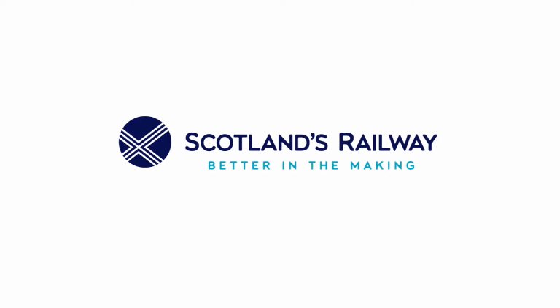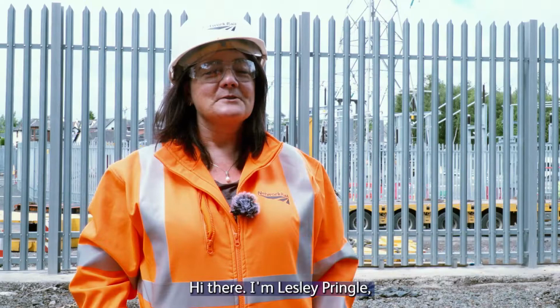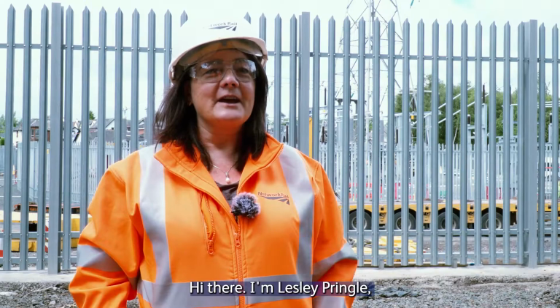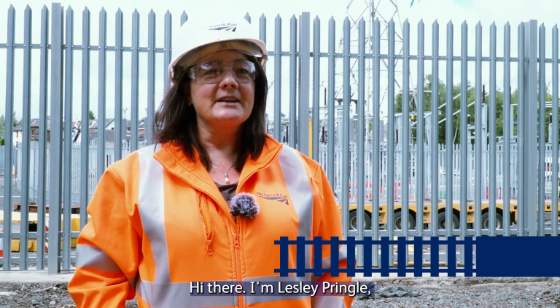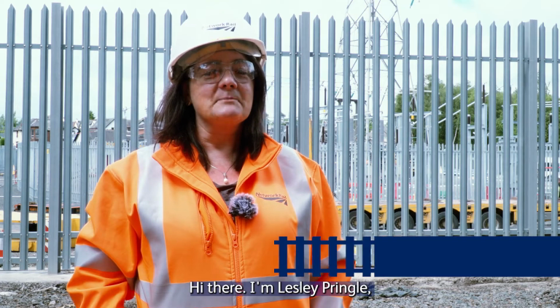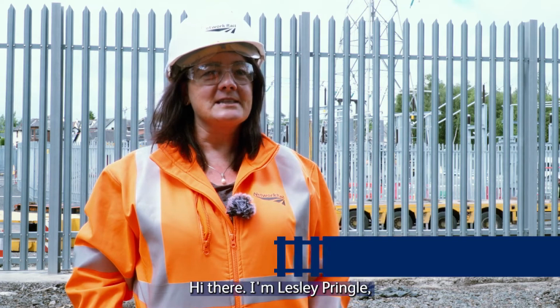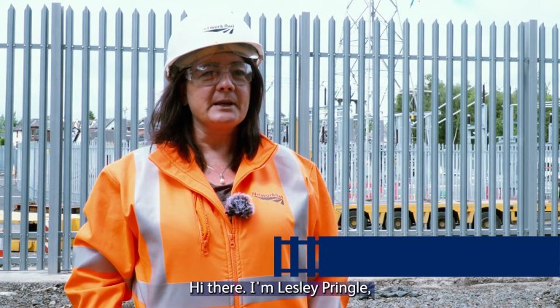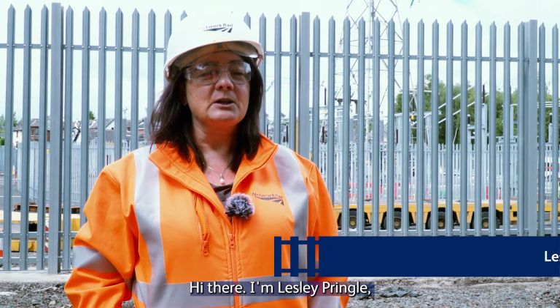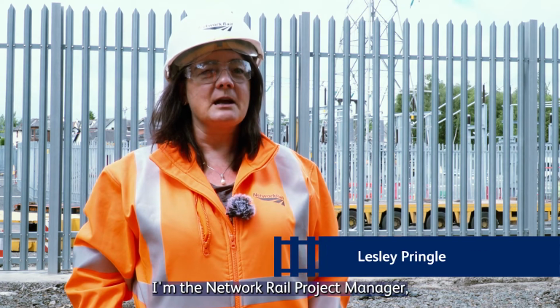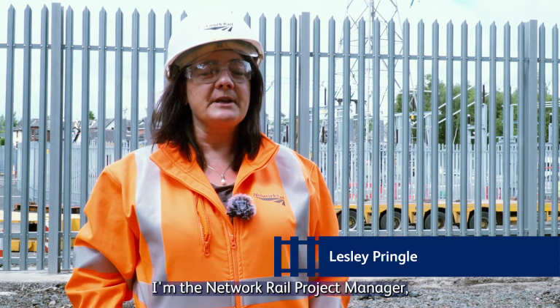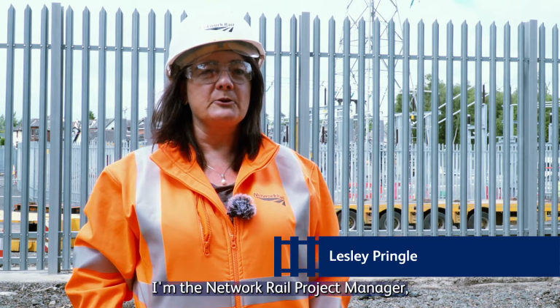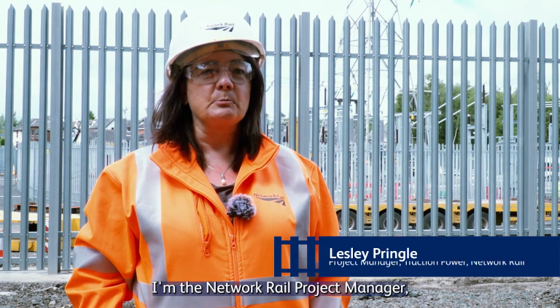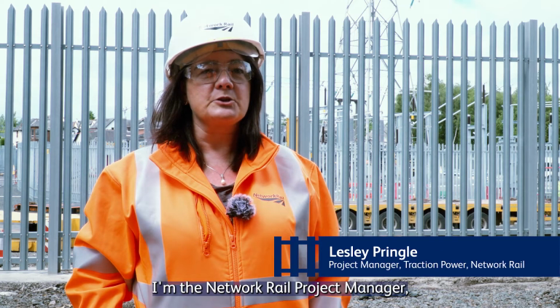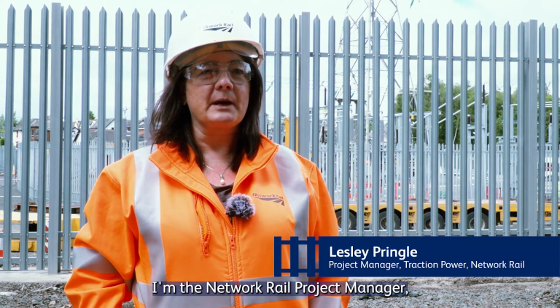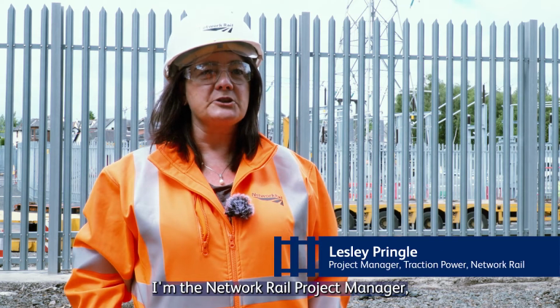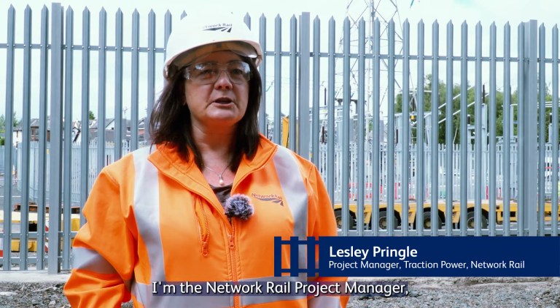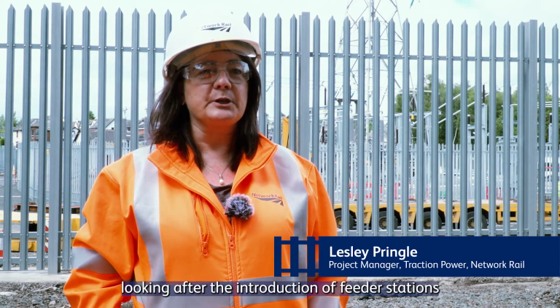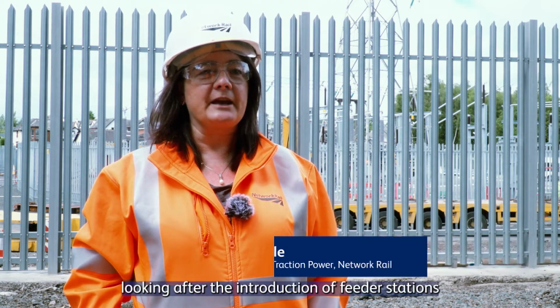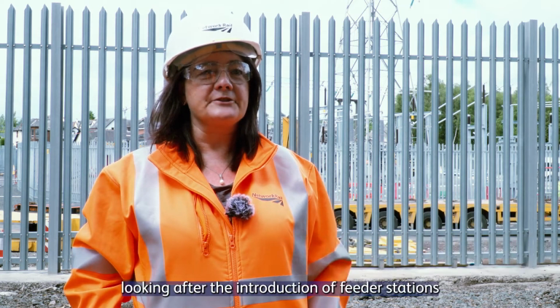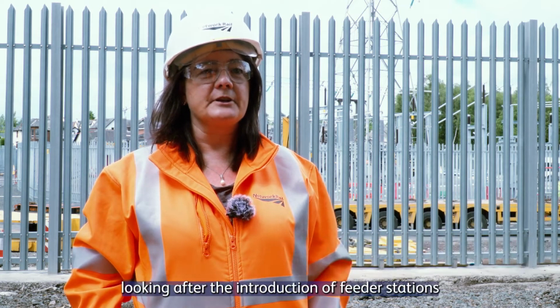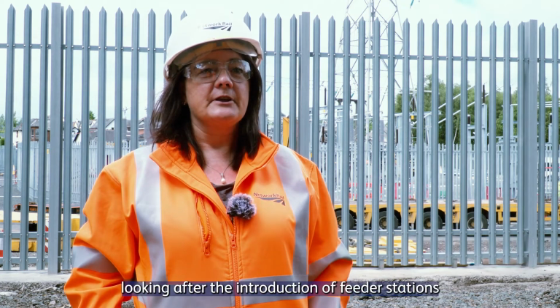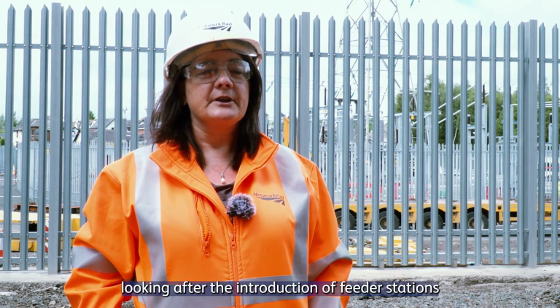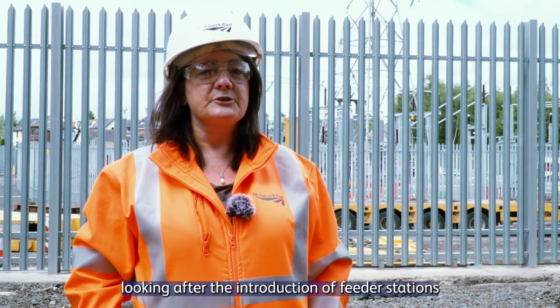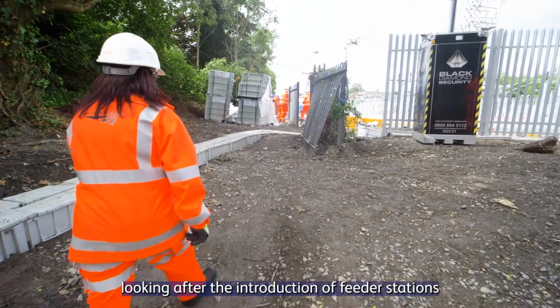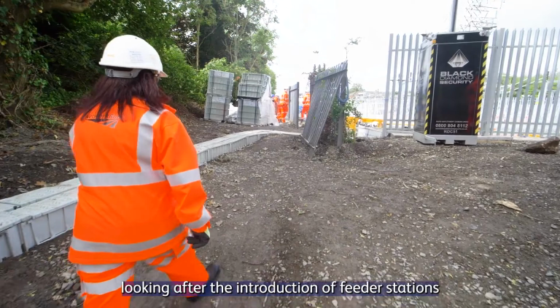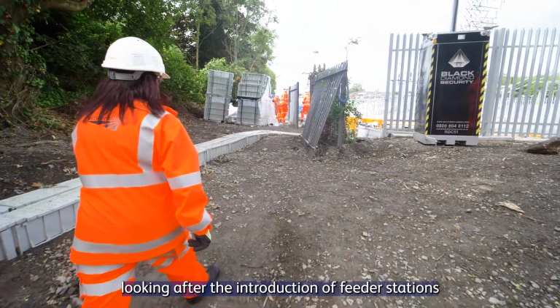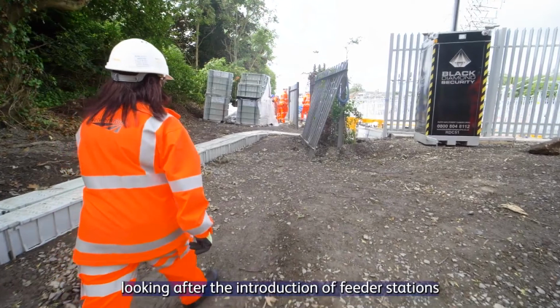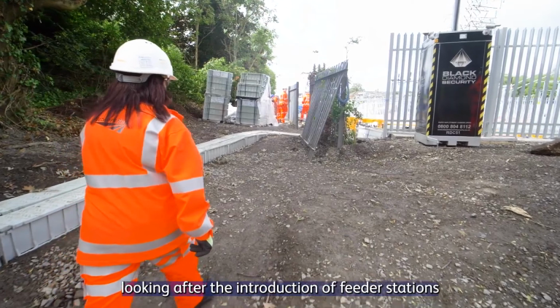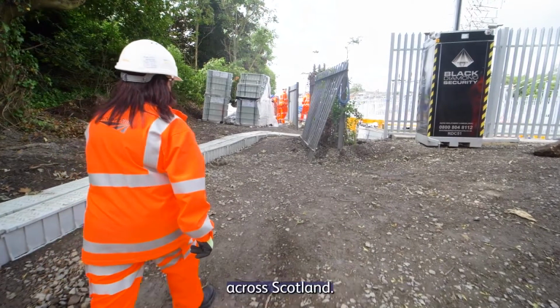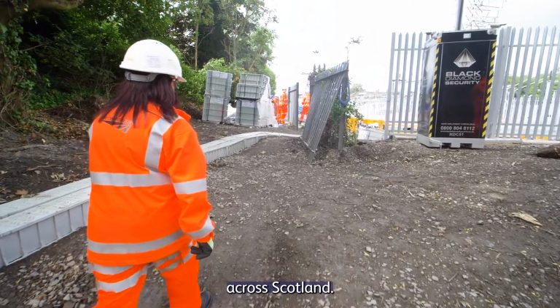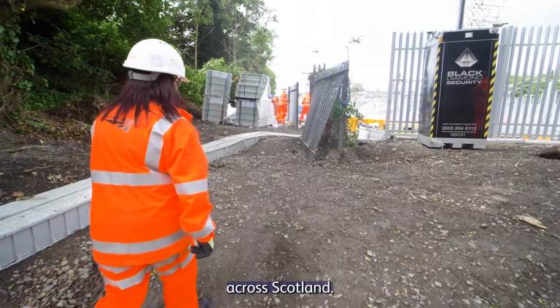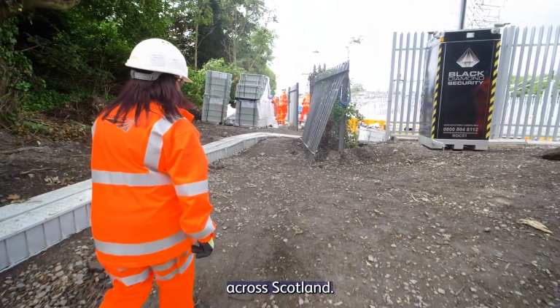Hi there, I'm Leslie Pringle. I'm the Network Rail Project Manager looking after the introduction of feeder stations across Scotland.